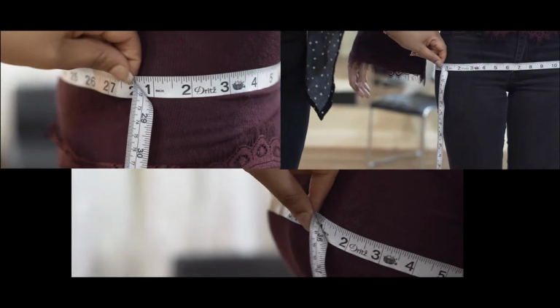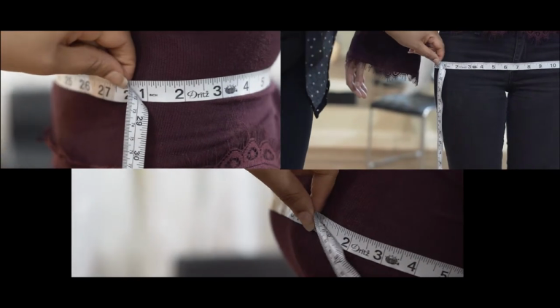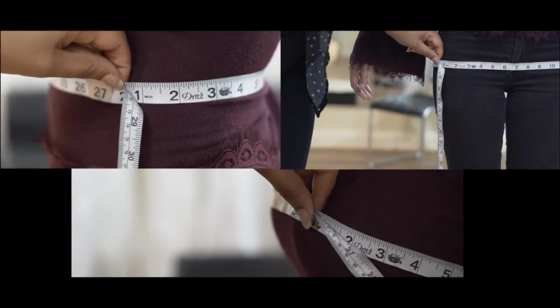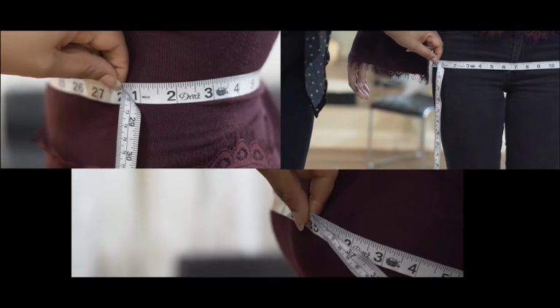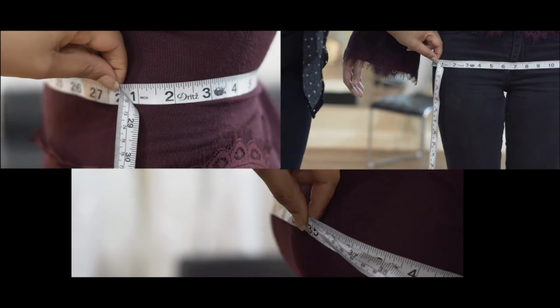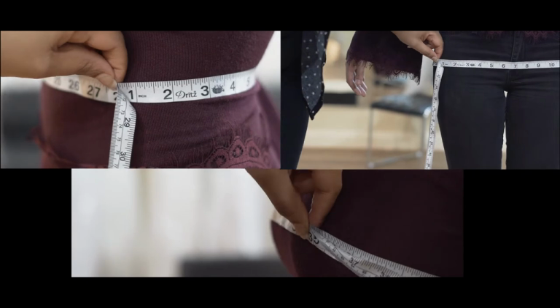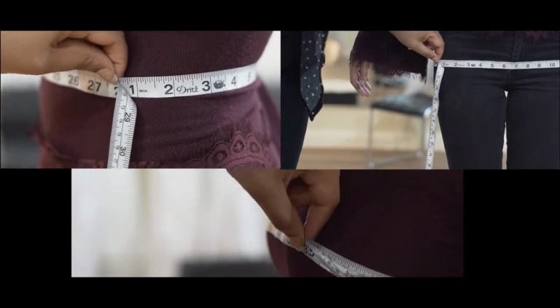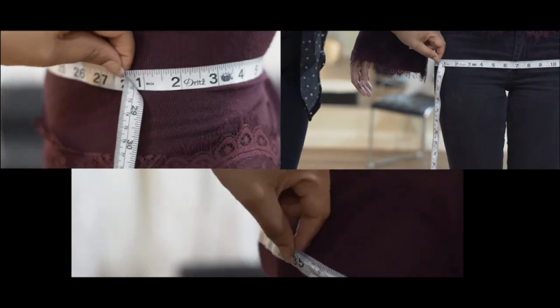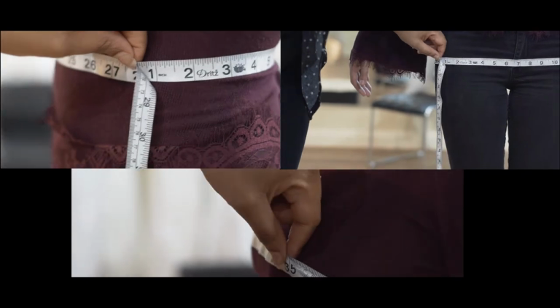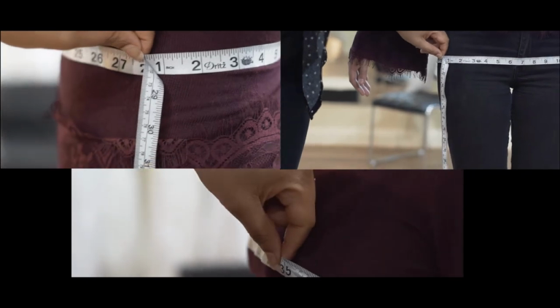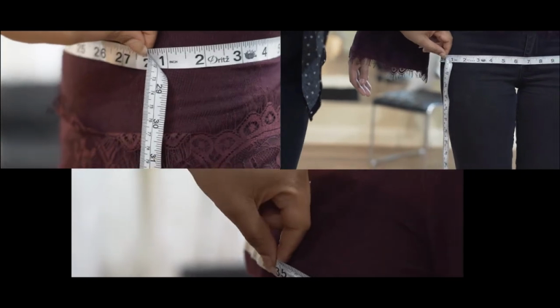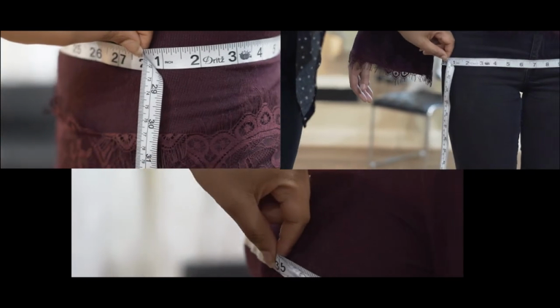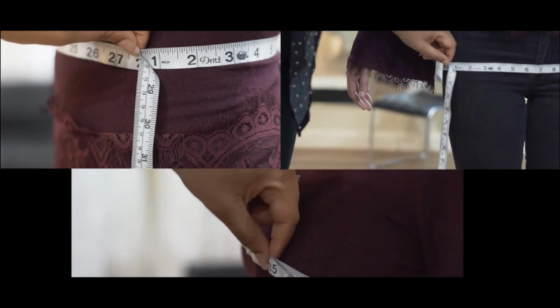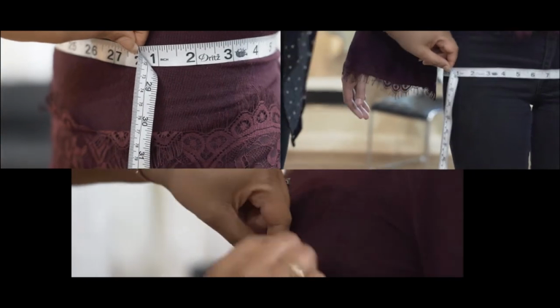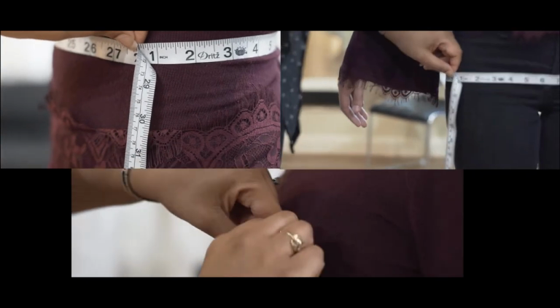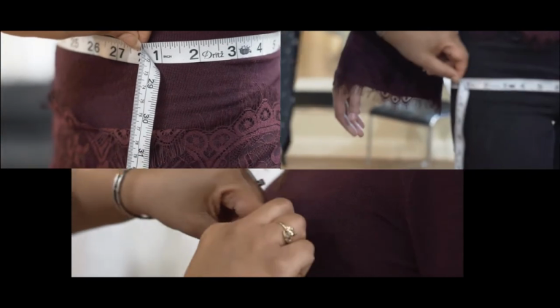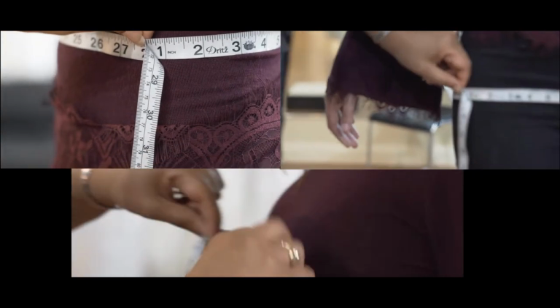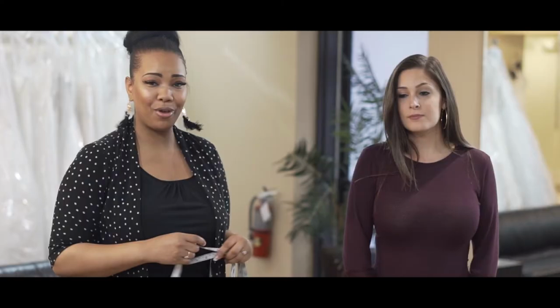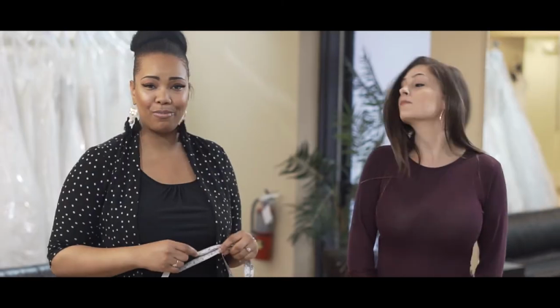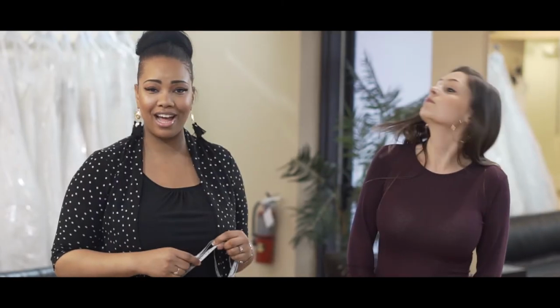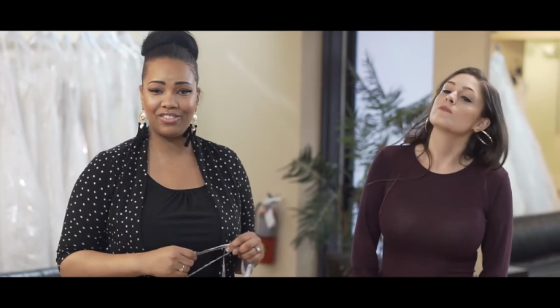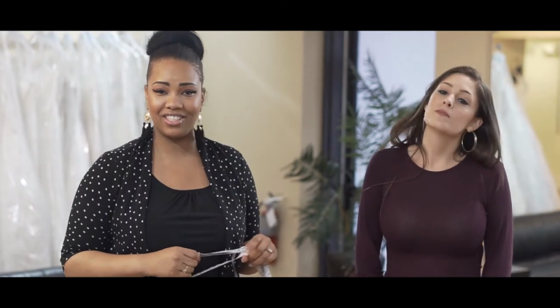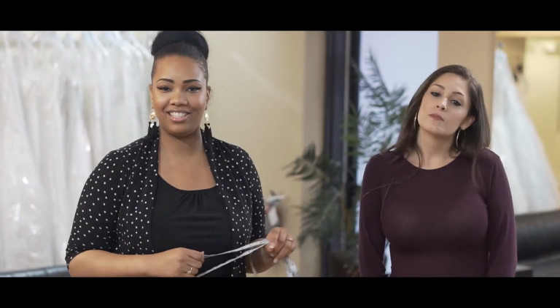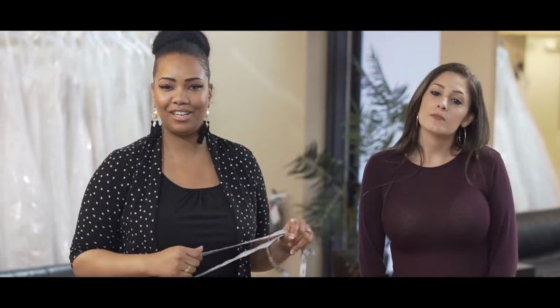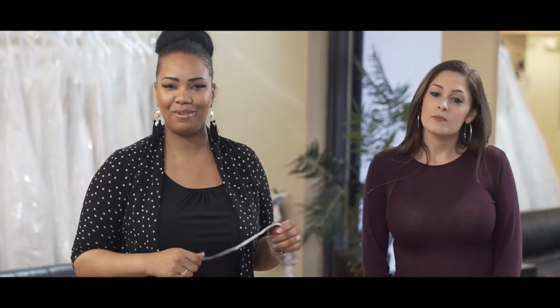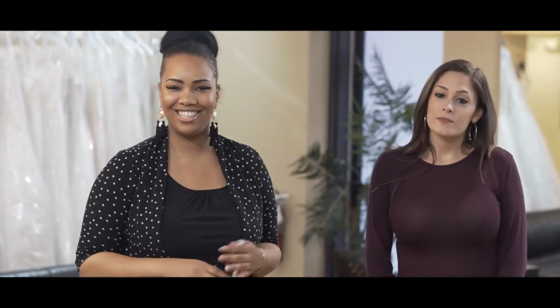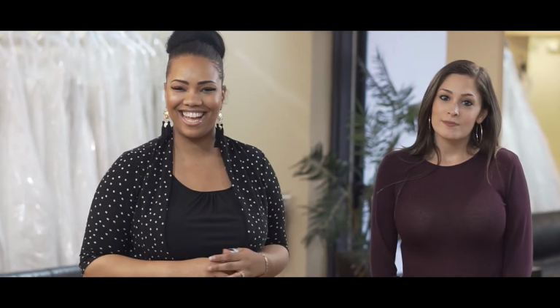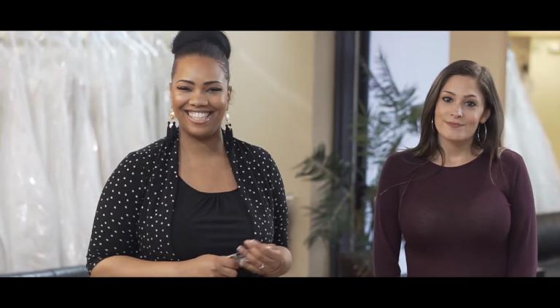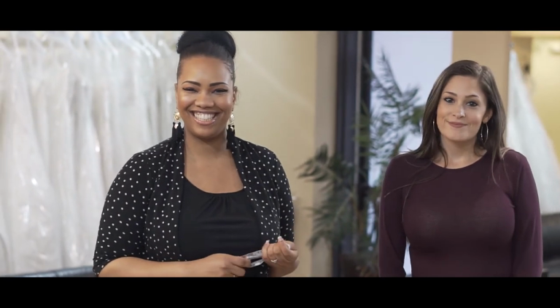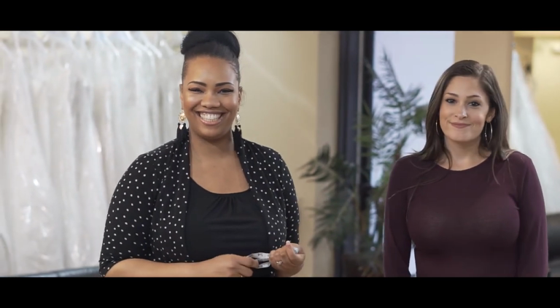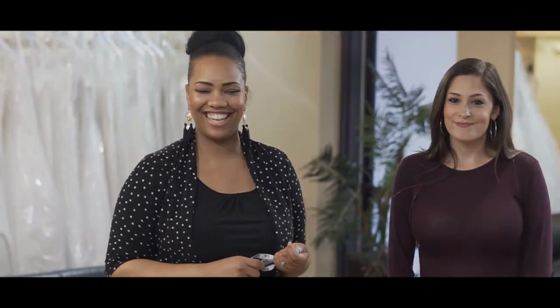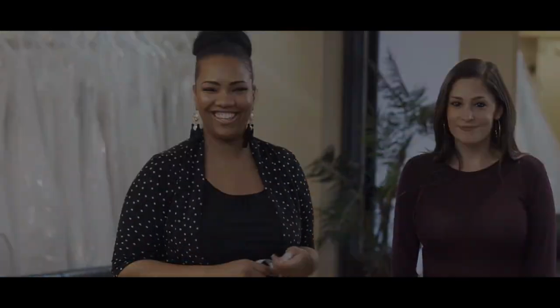And there you have it — that was the bust, waist, and hip measurements for any gown. Thank you so much for watching, and we hope you visit us at Demetria Designs. Thank you!